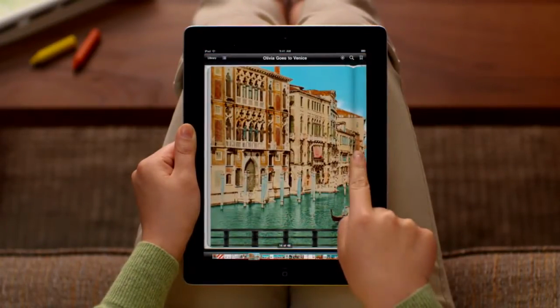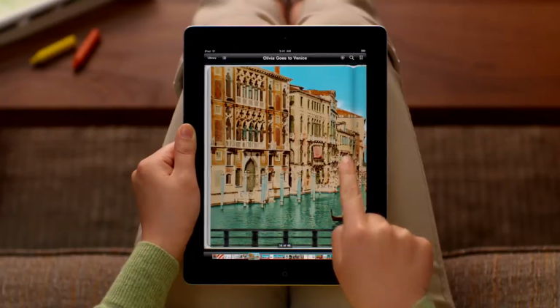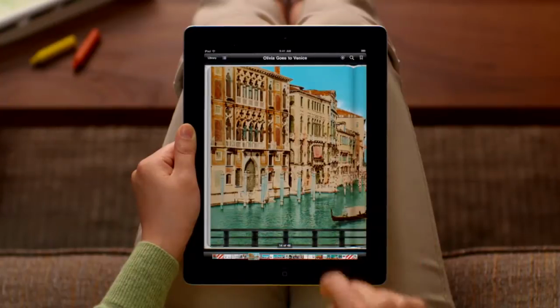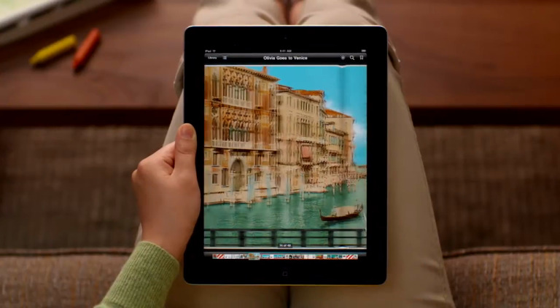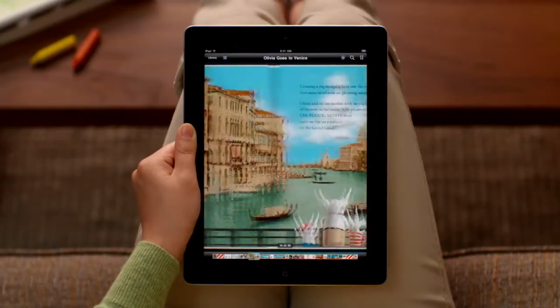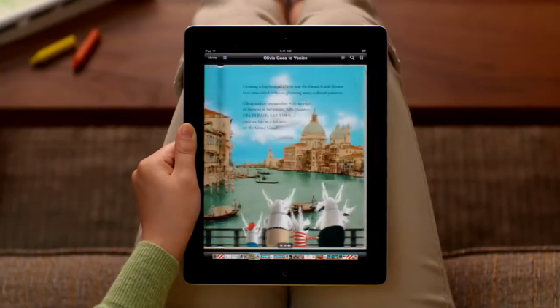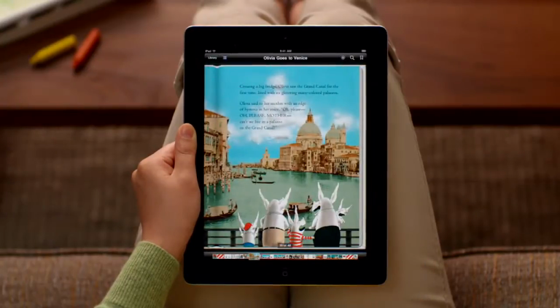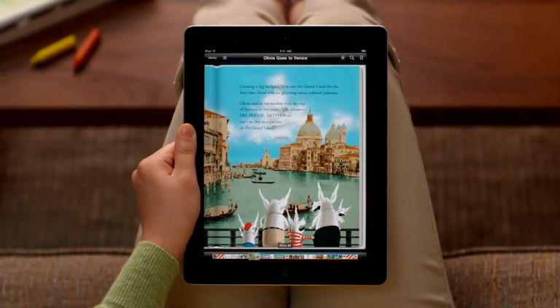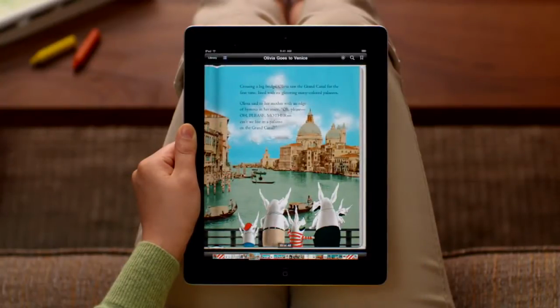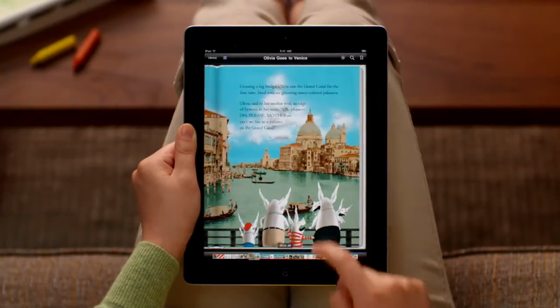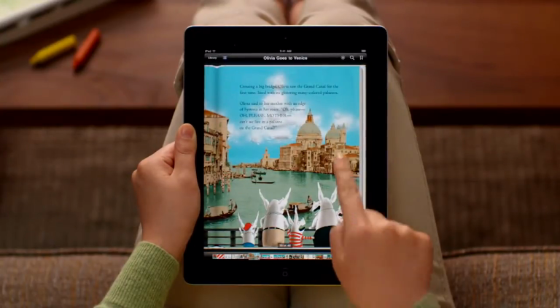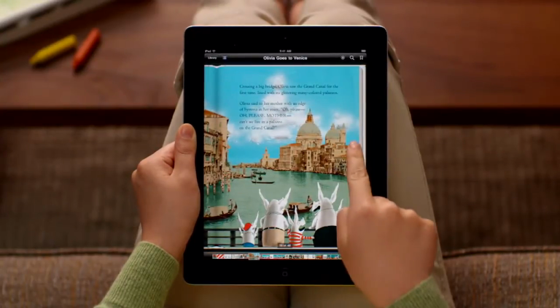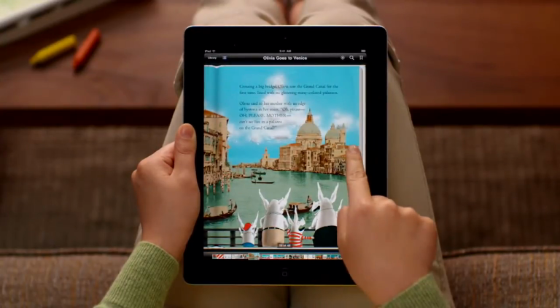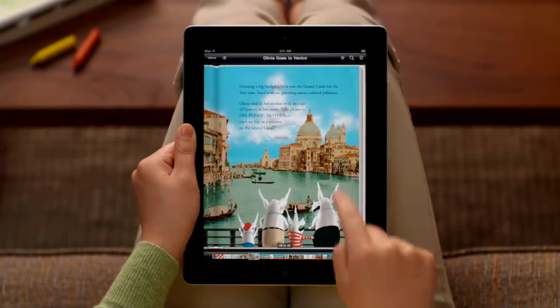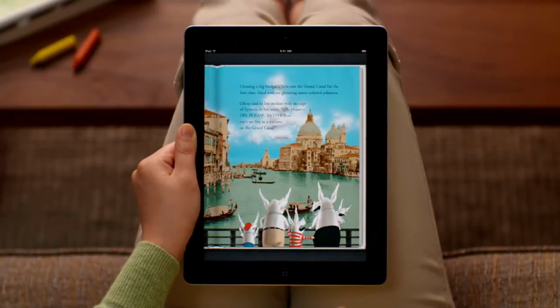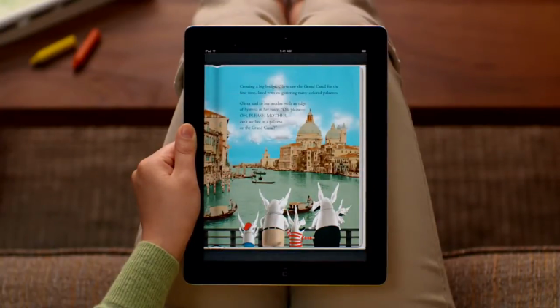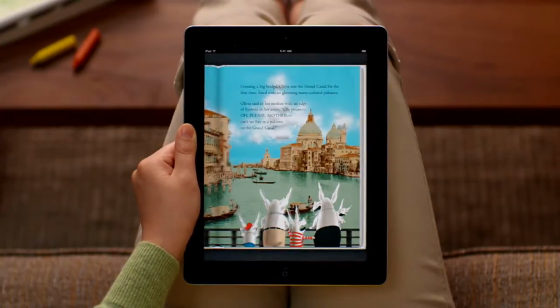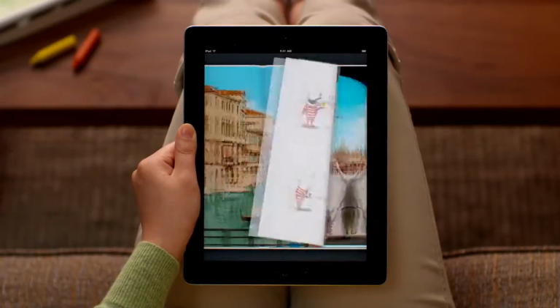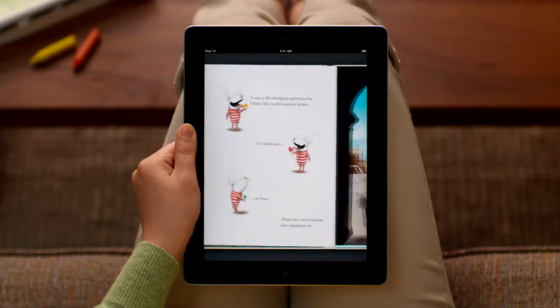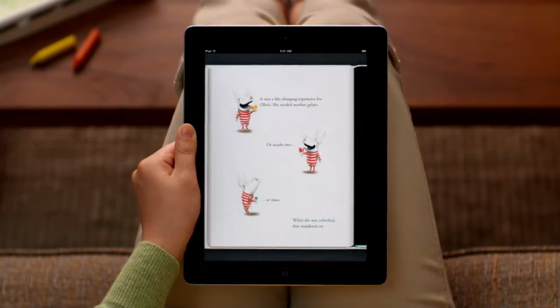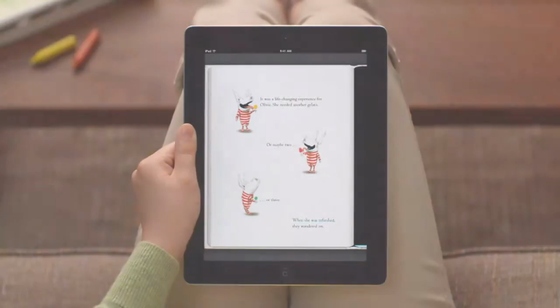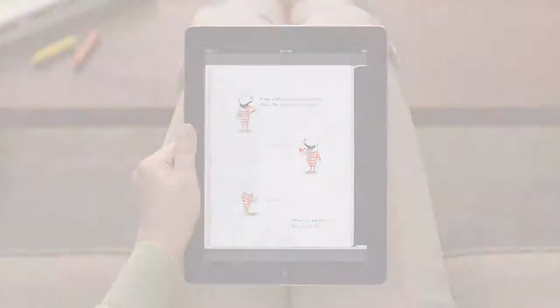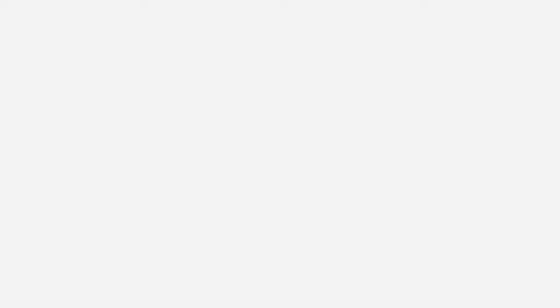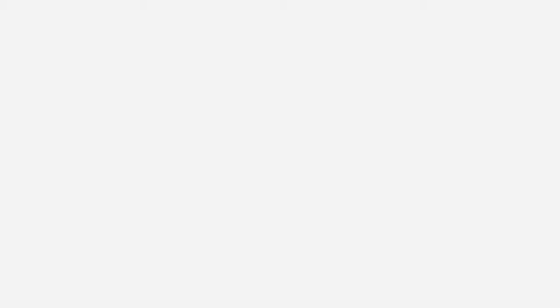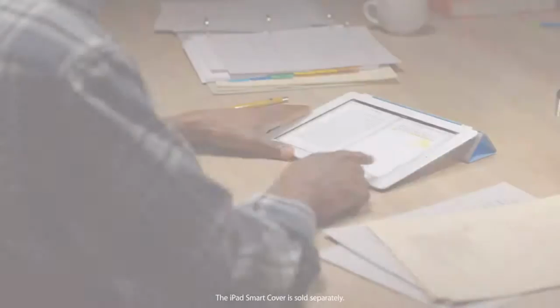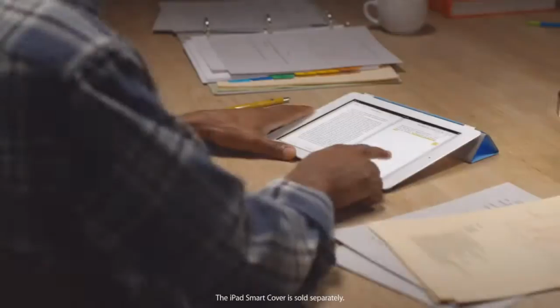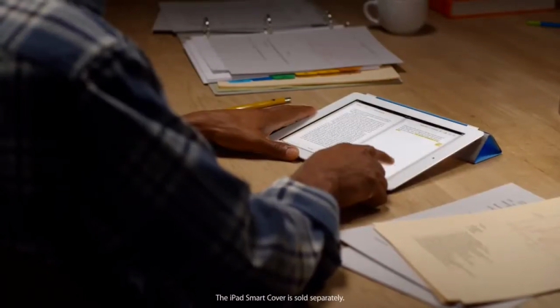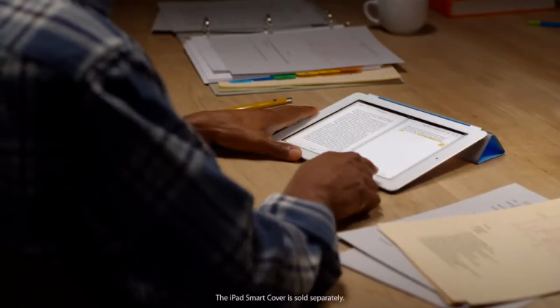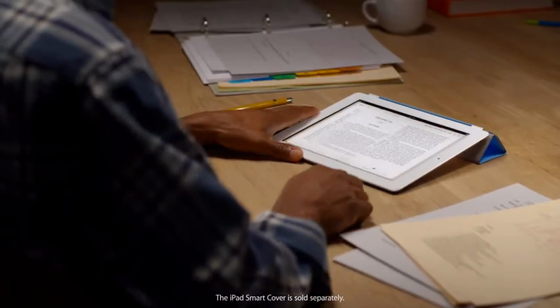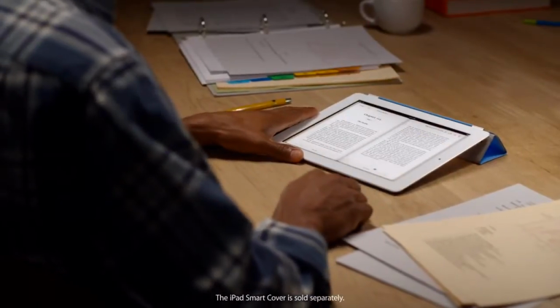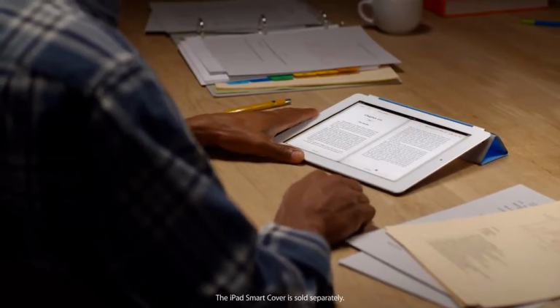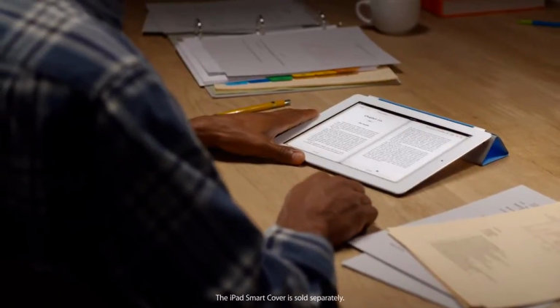Reading on iPad 2 is just like reading a paper book. You even flip through pages. But iBooks offers so much more.